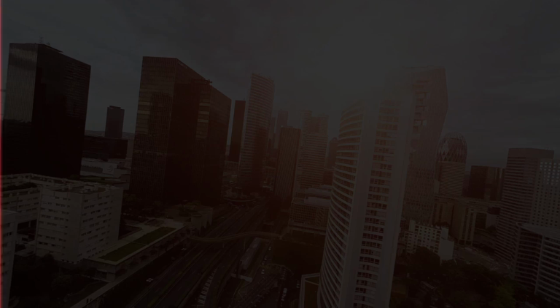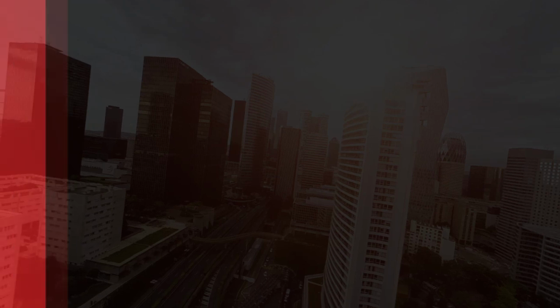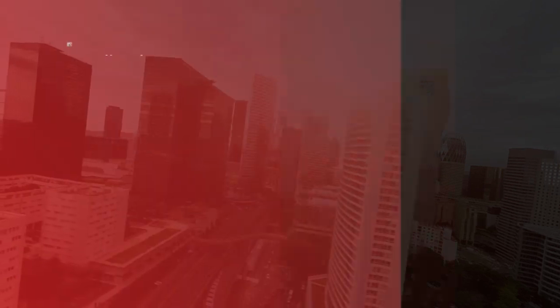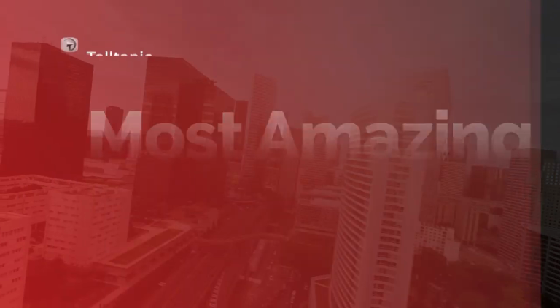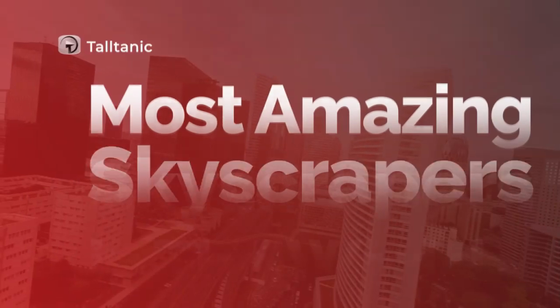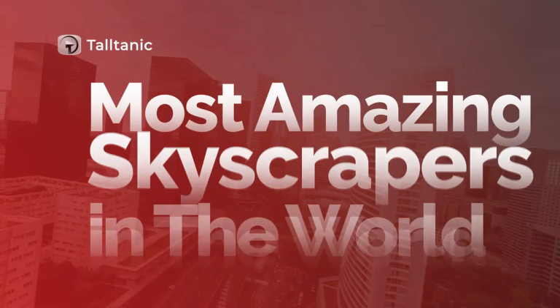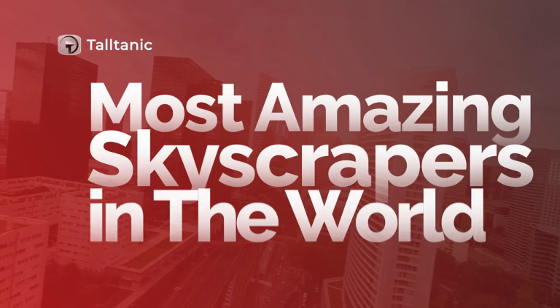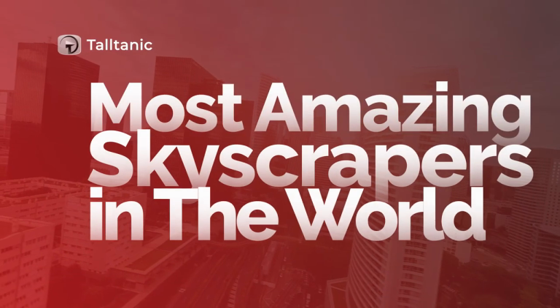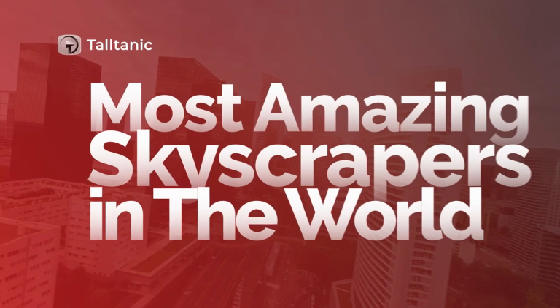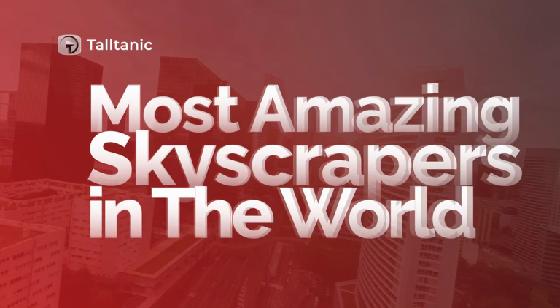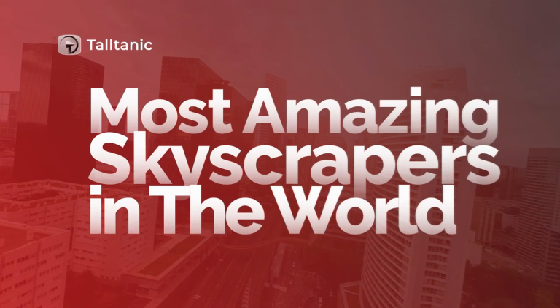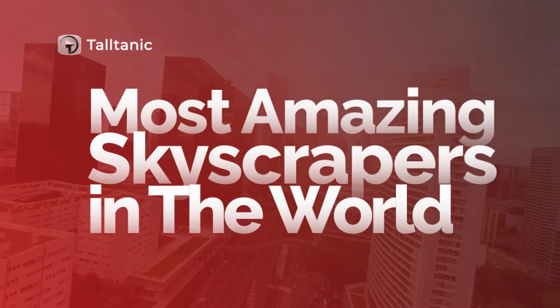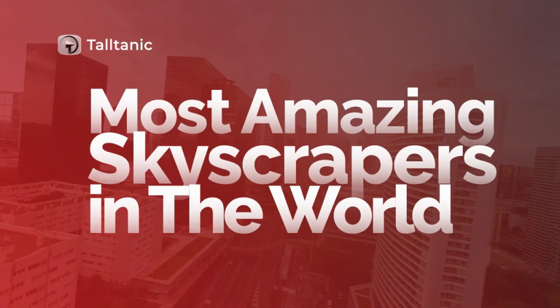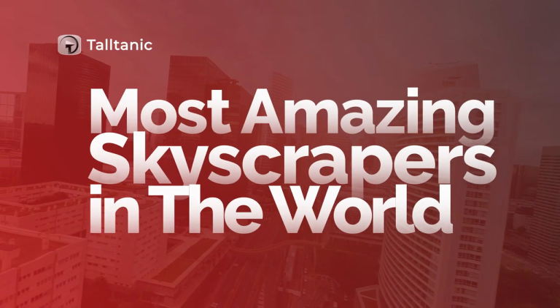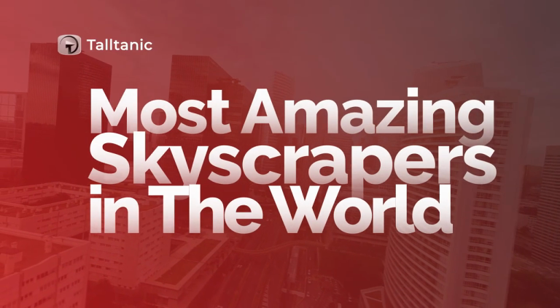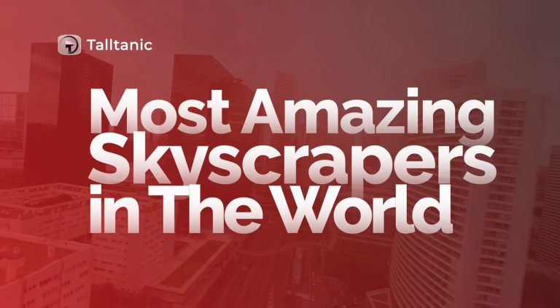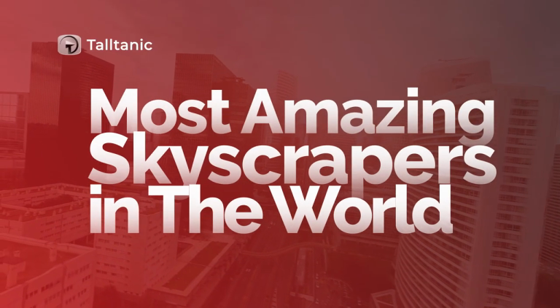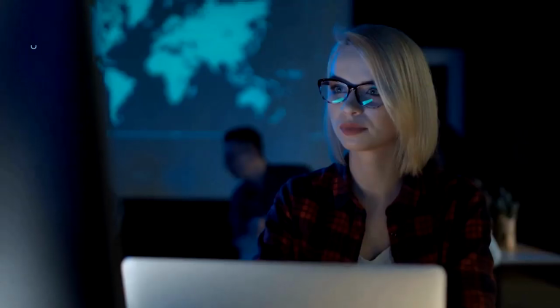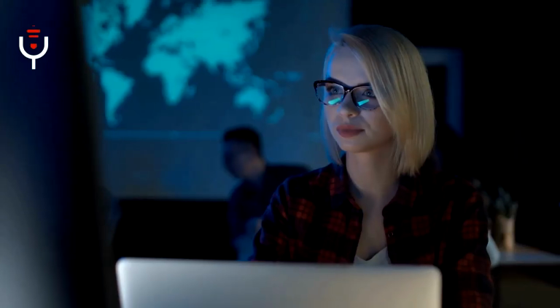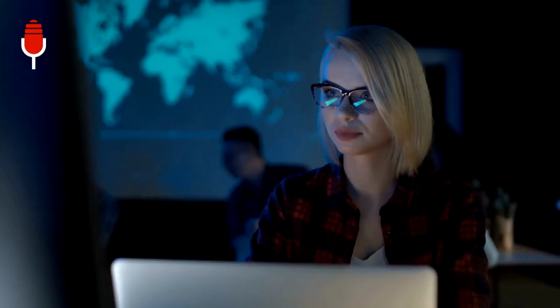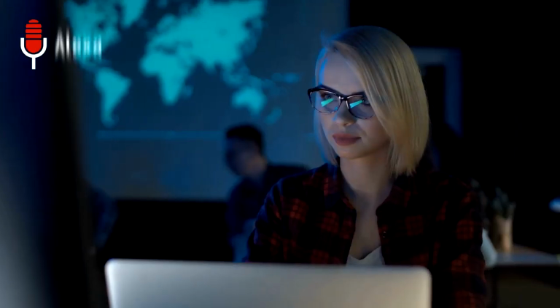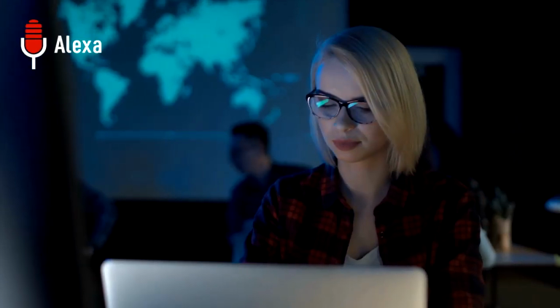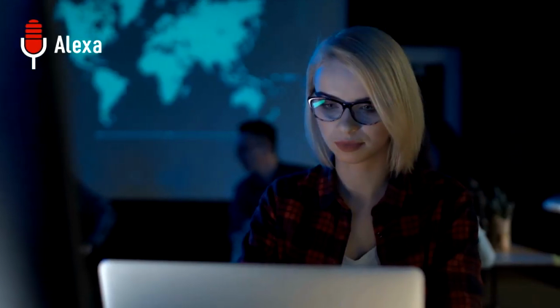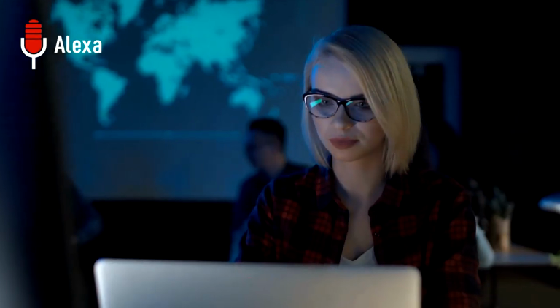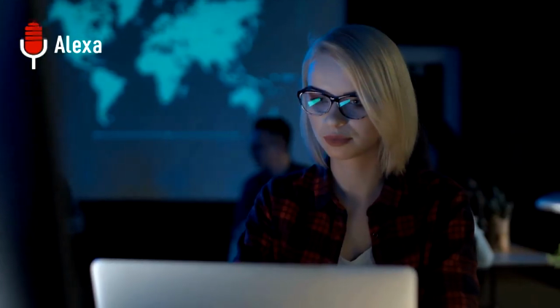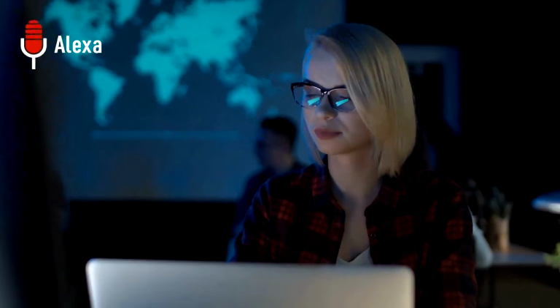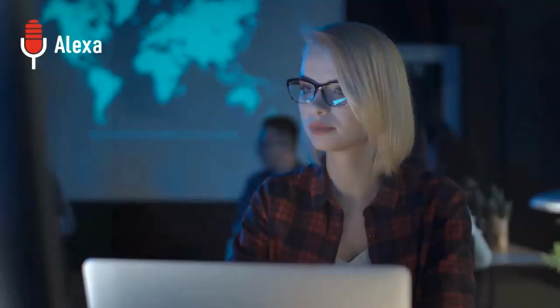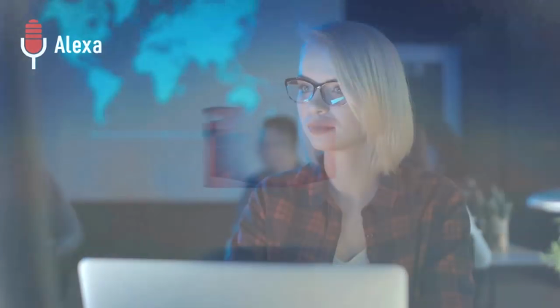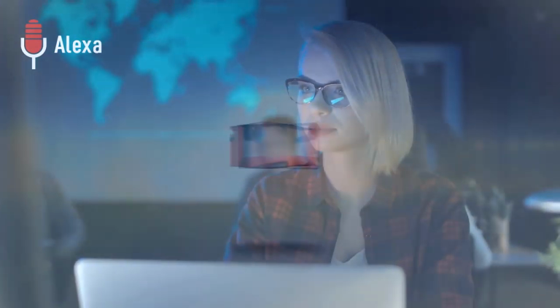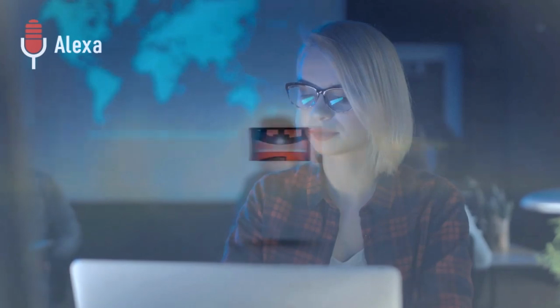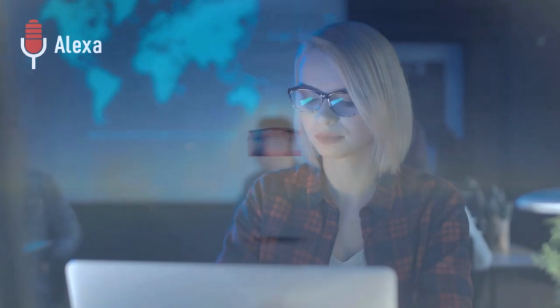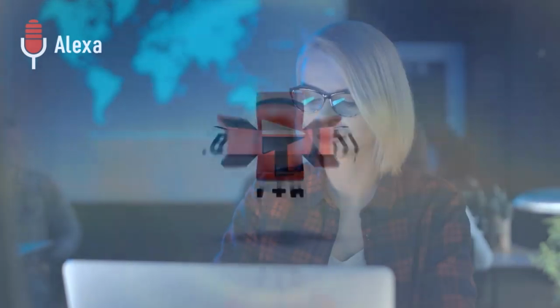Most Amazing Skyscrapers in the World. Hey everyone, it's Alexa and welcome back to another video.